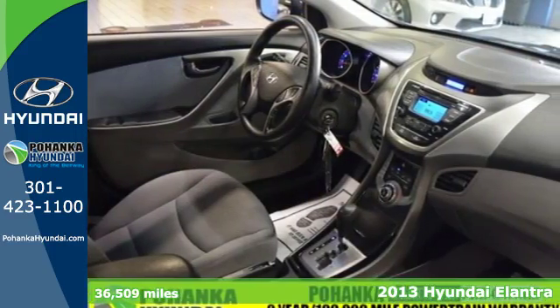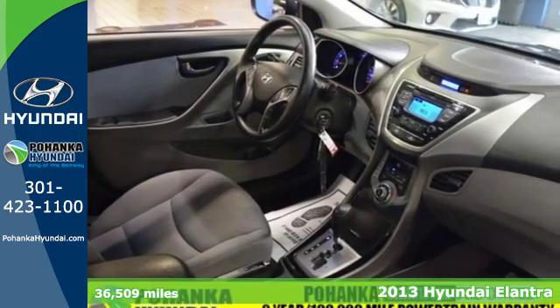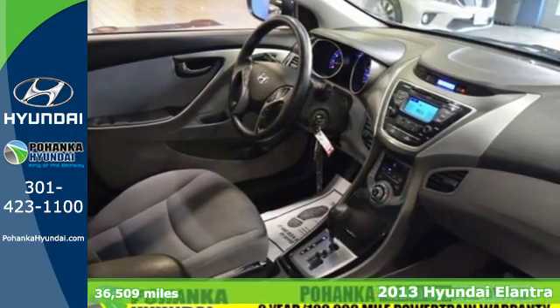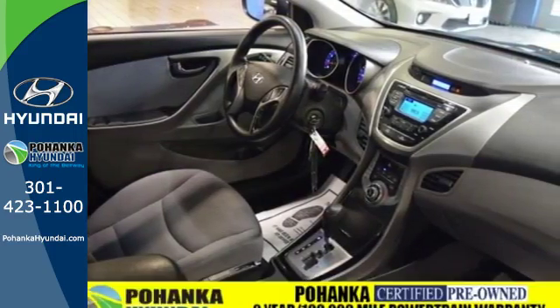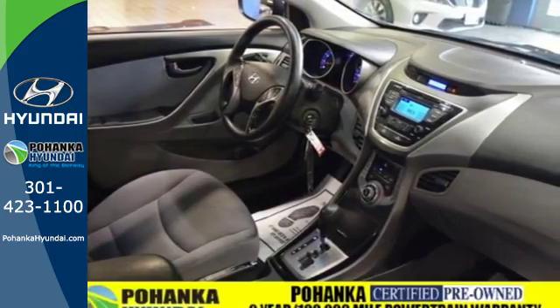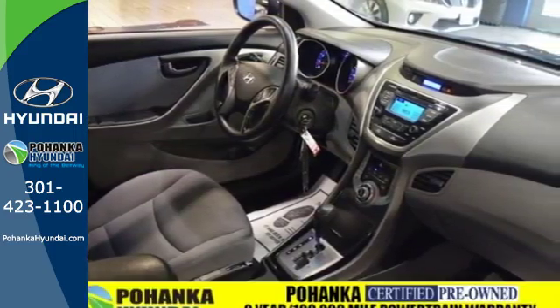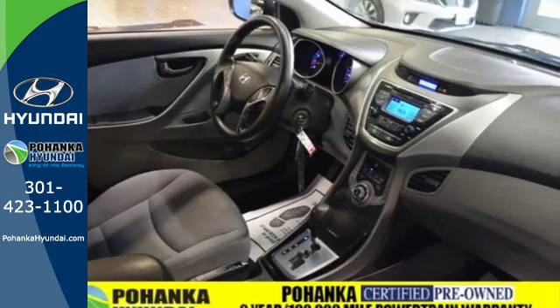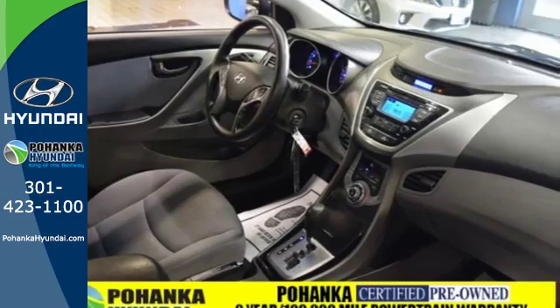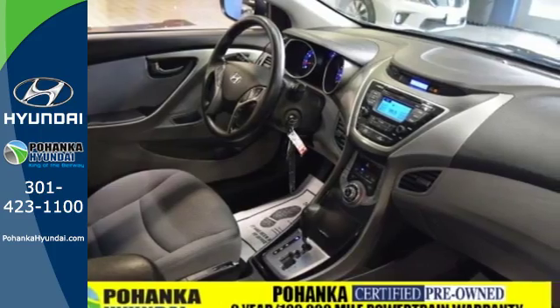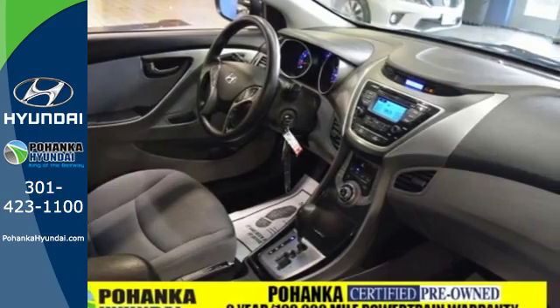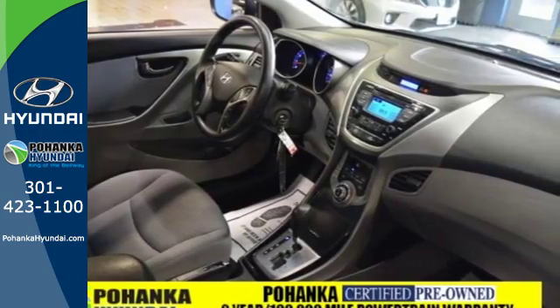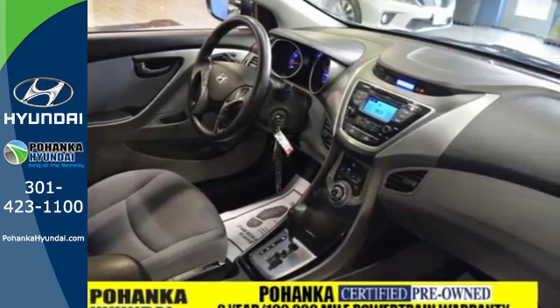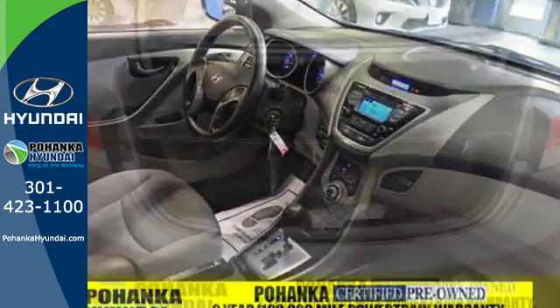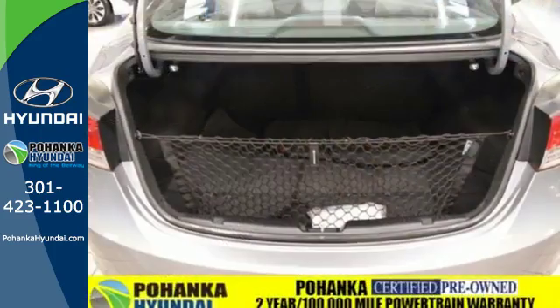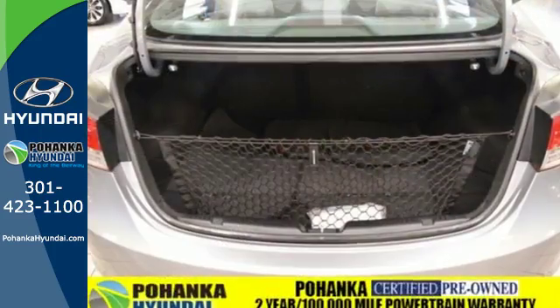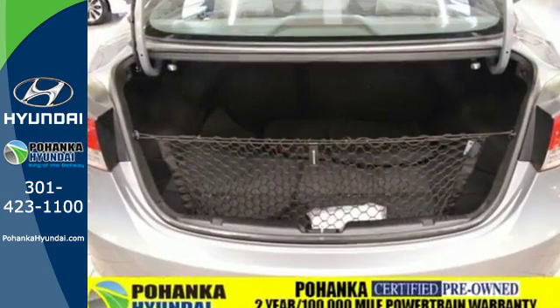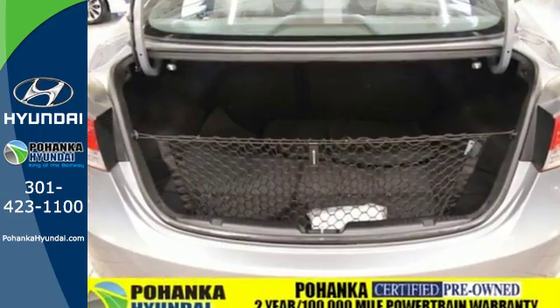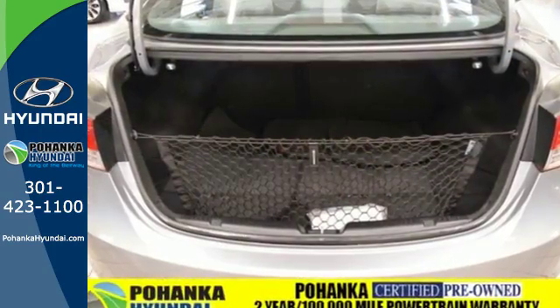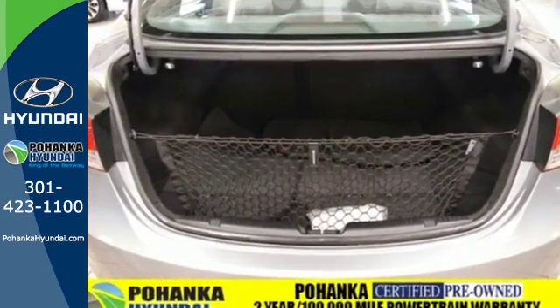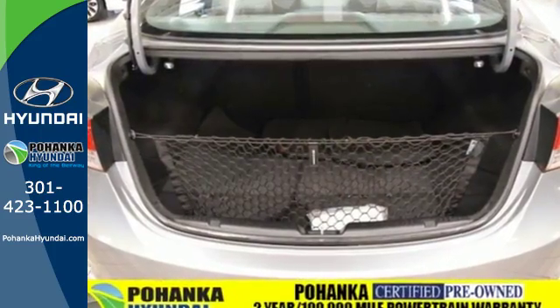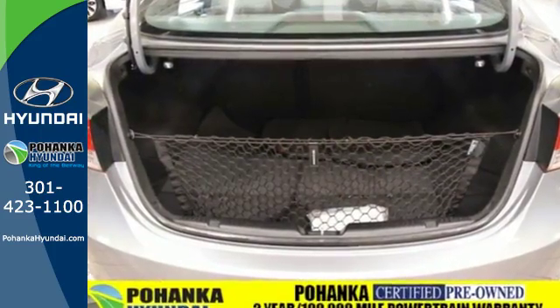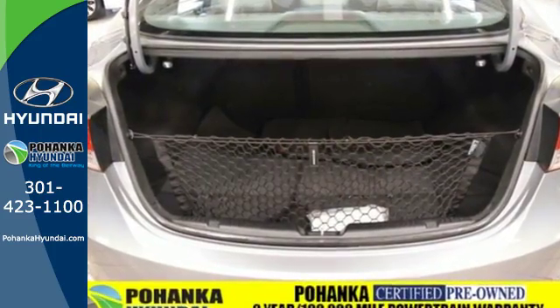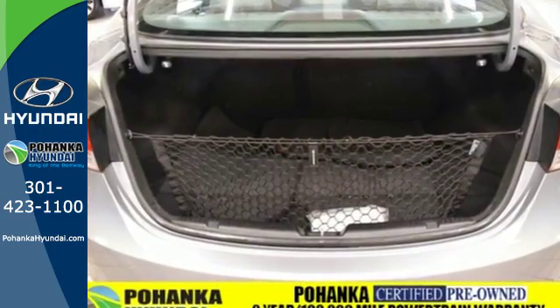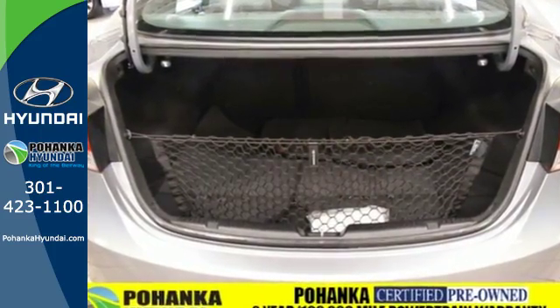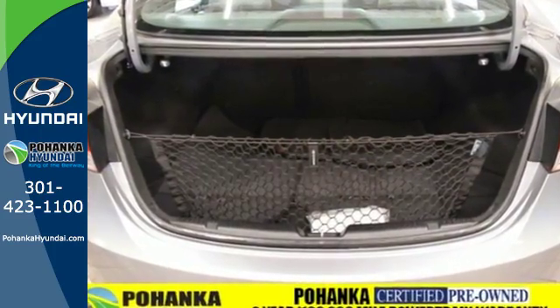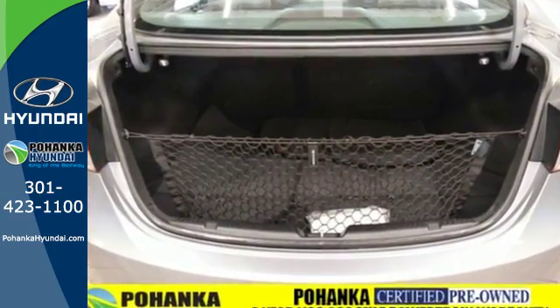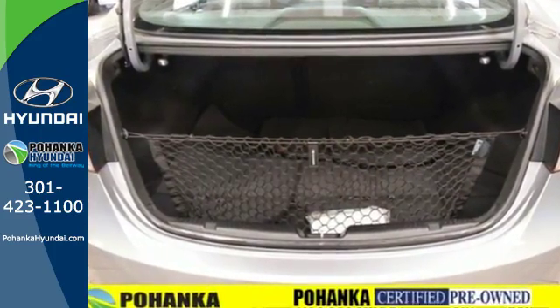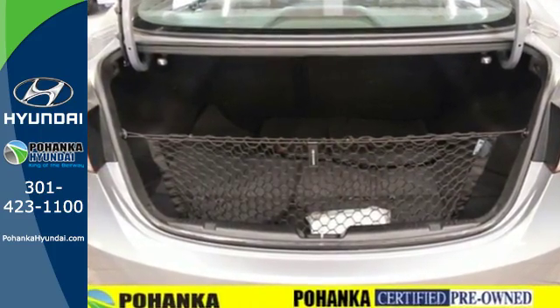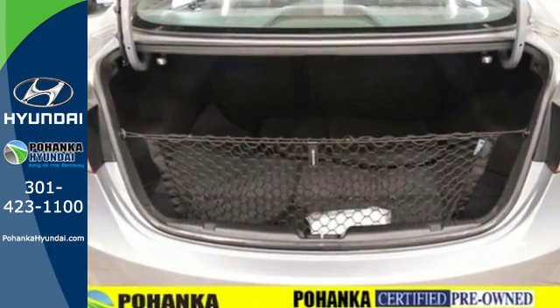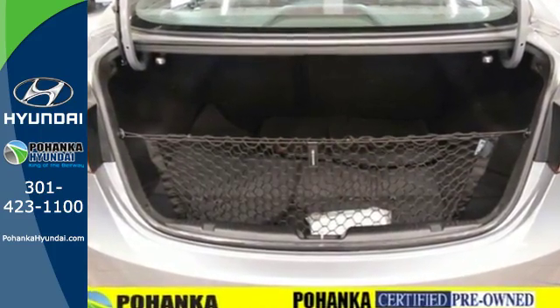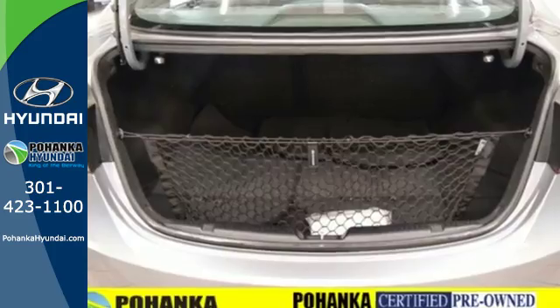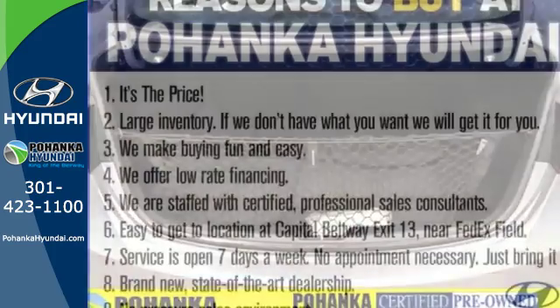At 40 miles per gallon highway, you can spend more time cruising and enjoying the CD player, heated mirrors, and air conditioning.